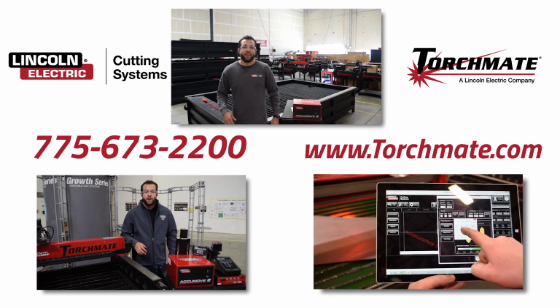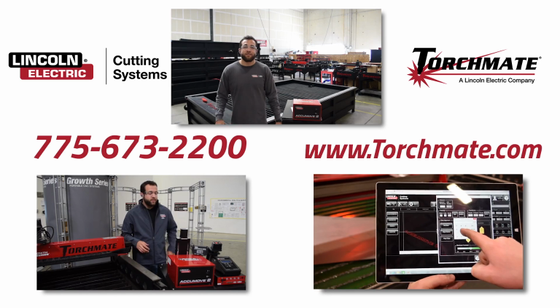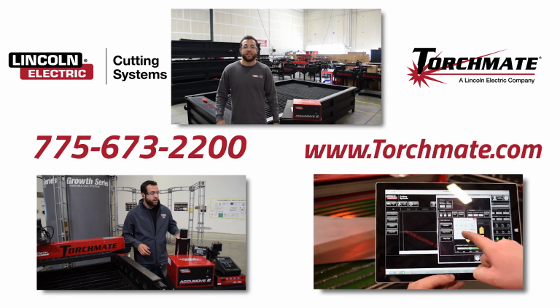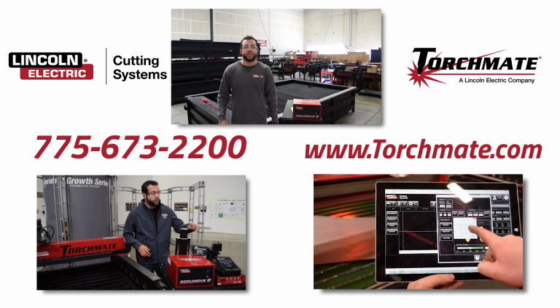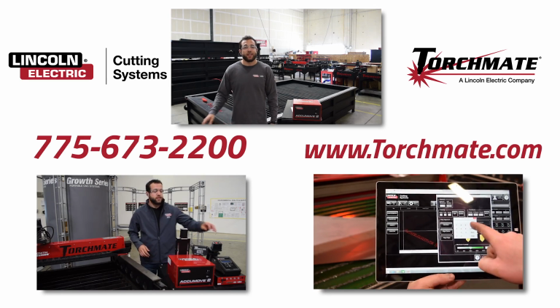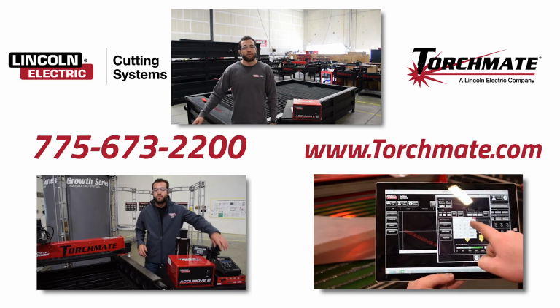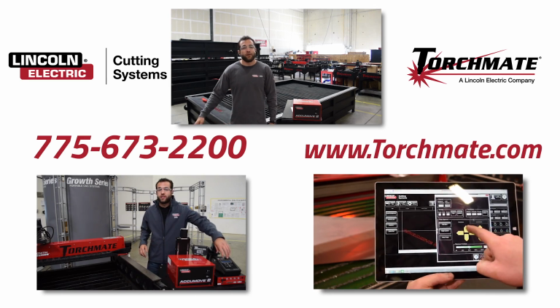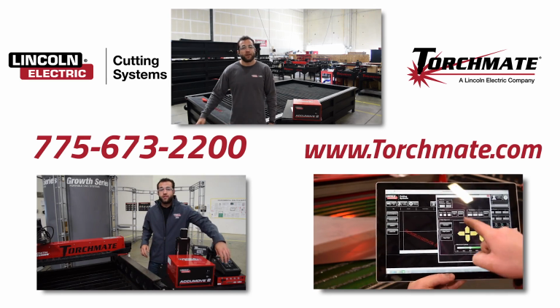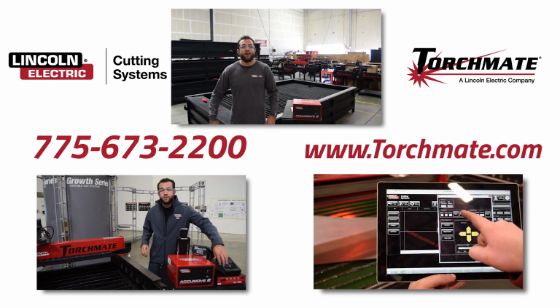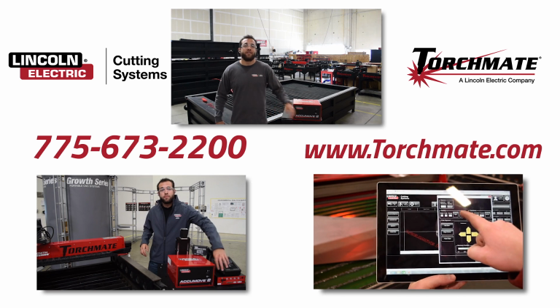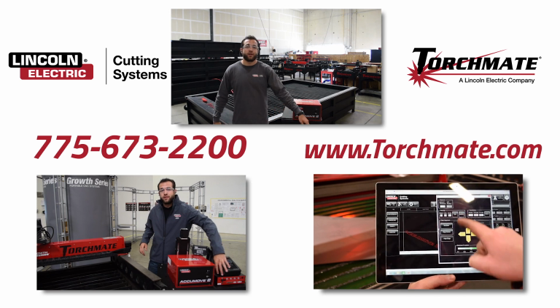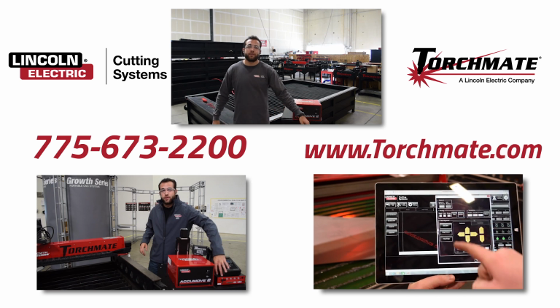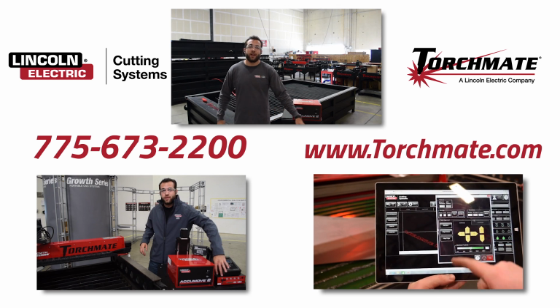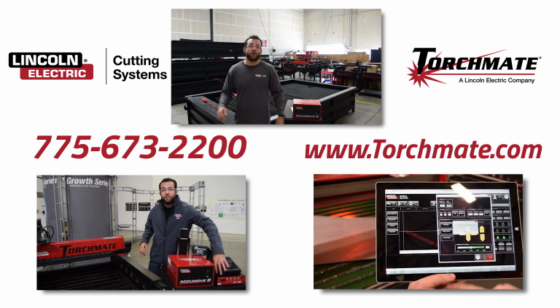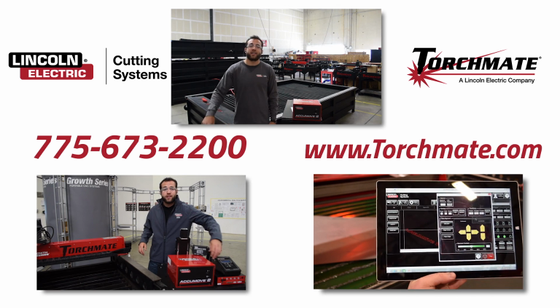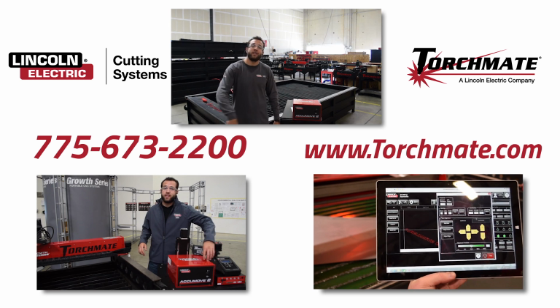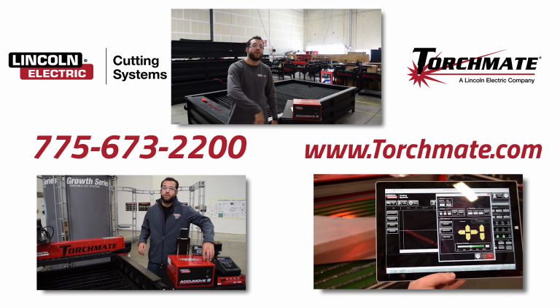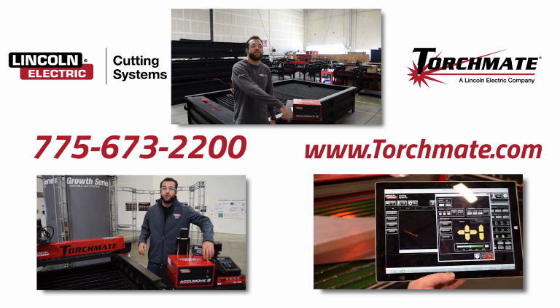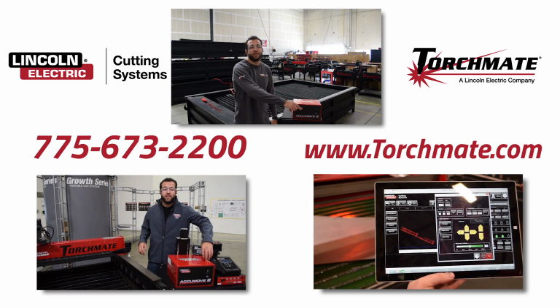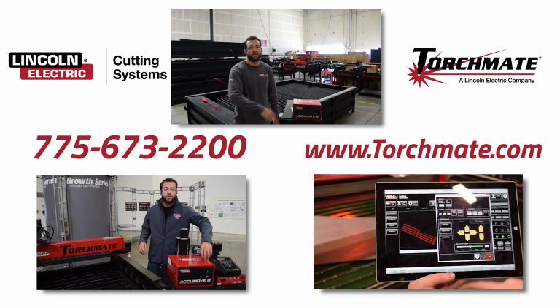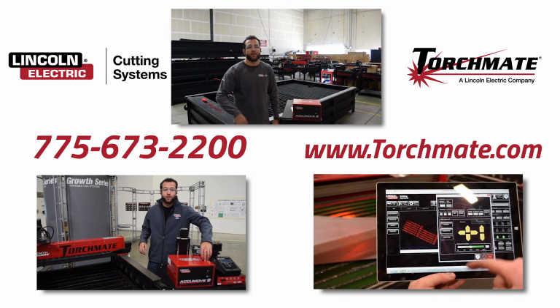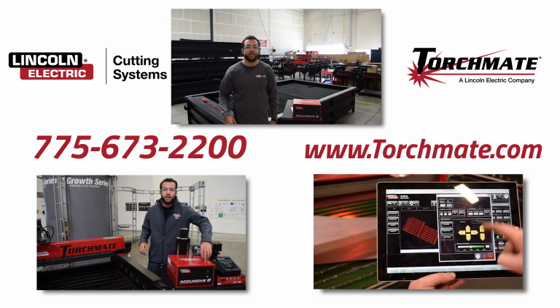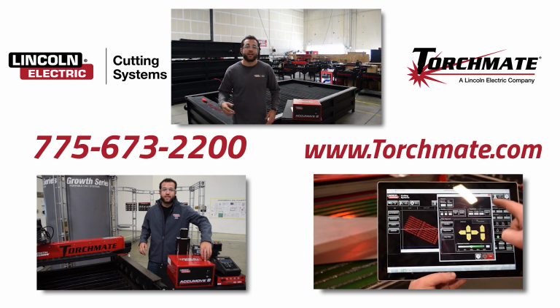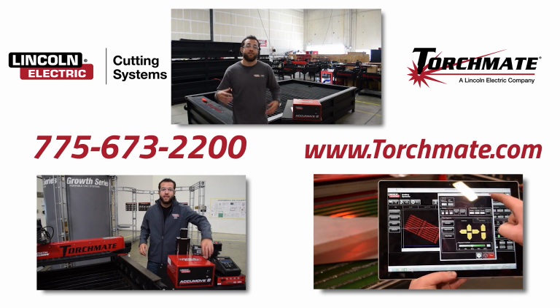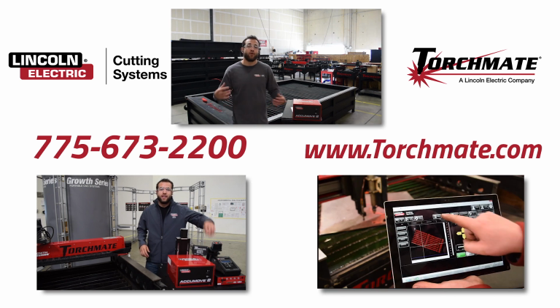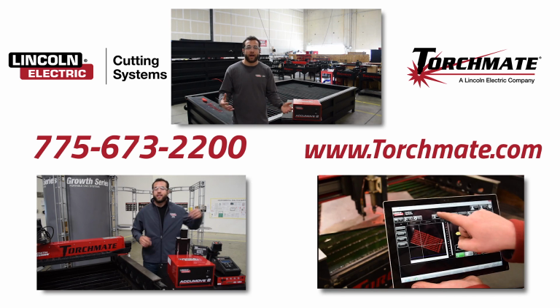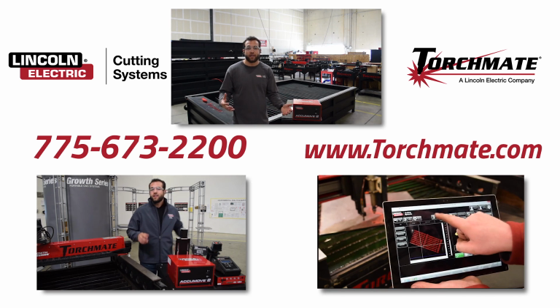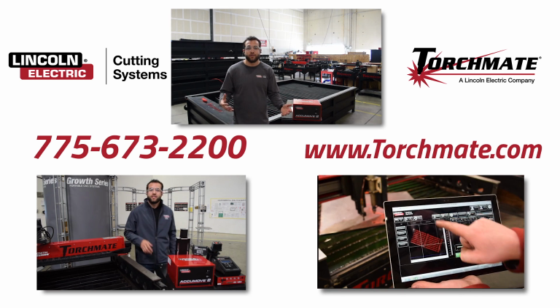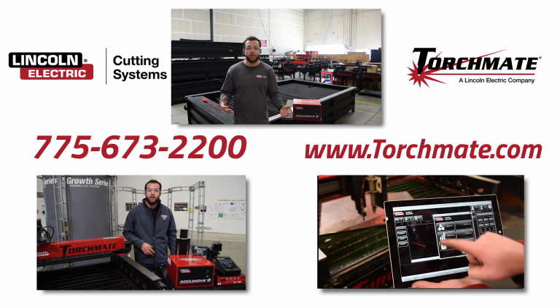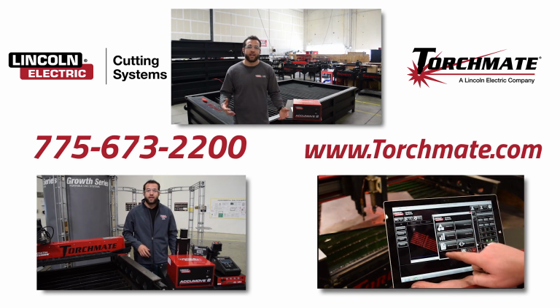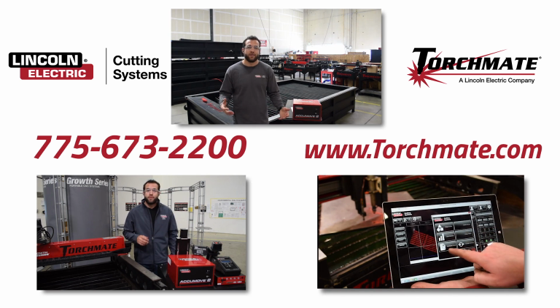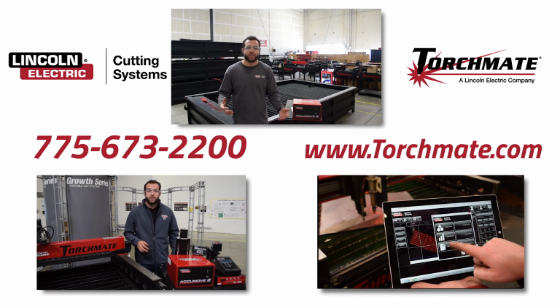Feel free to give our sales reps a phone call, visit our website, or click any one of the videos down below to hear even more about AccuMove 2 and its features.